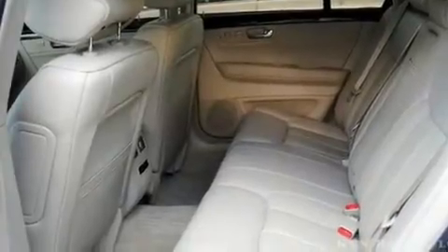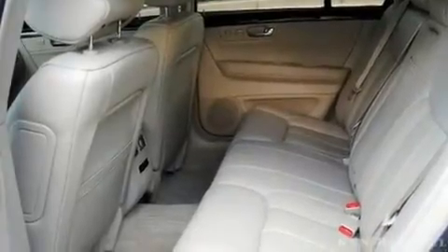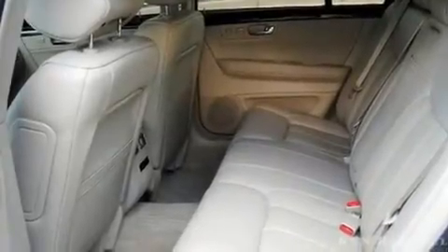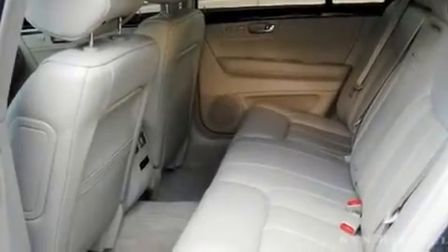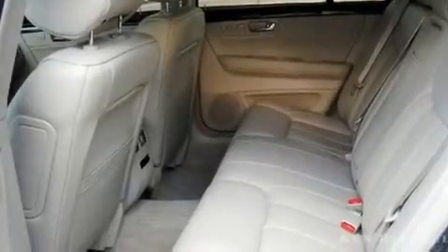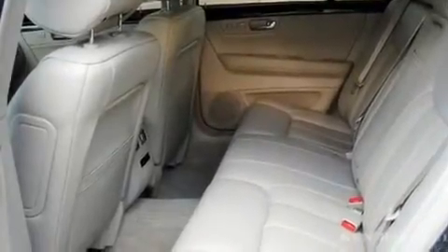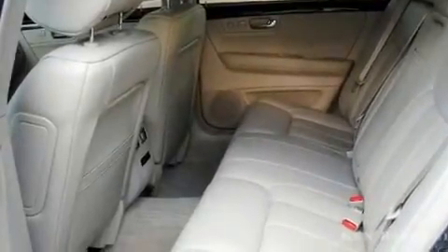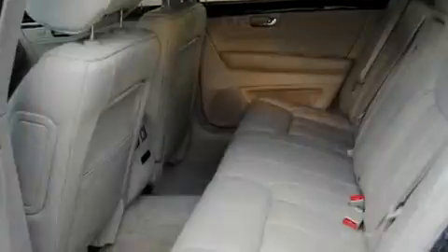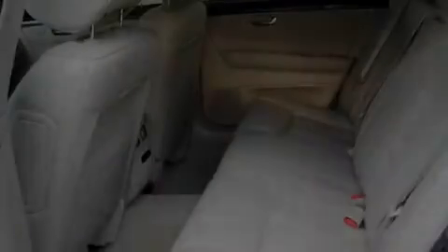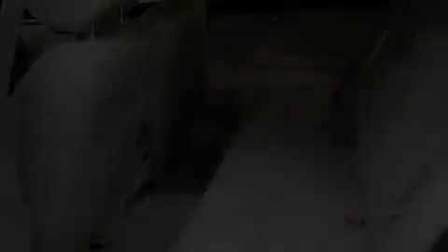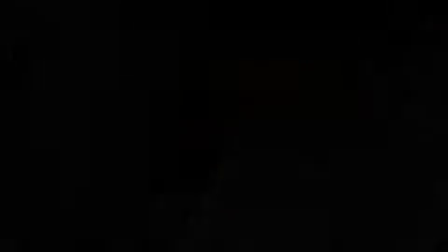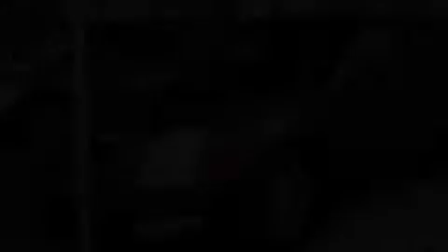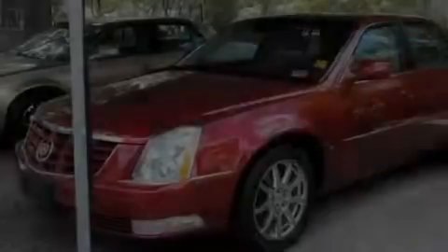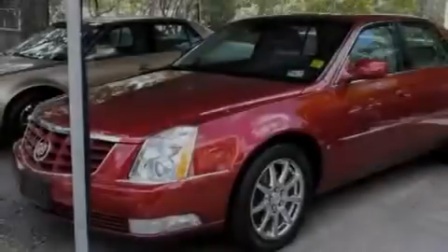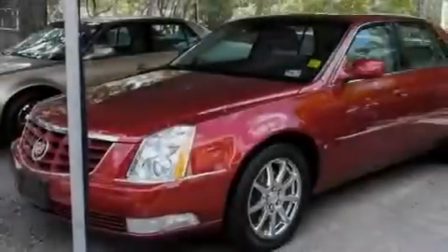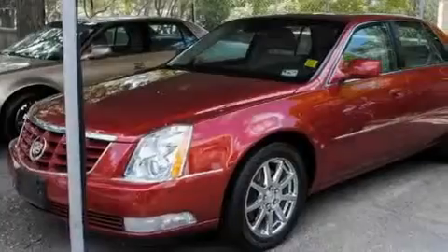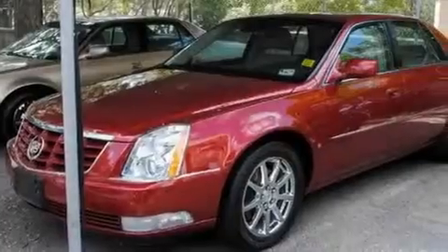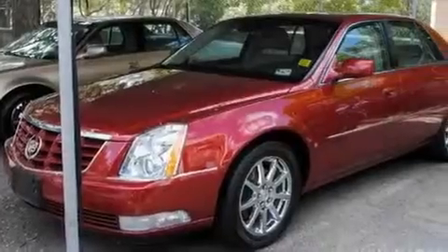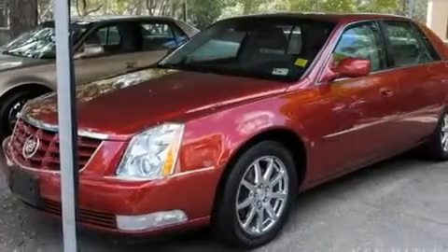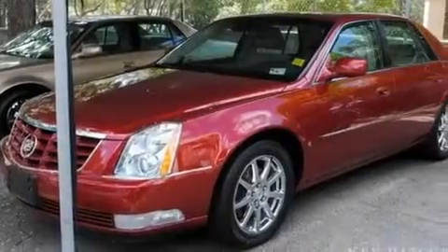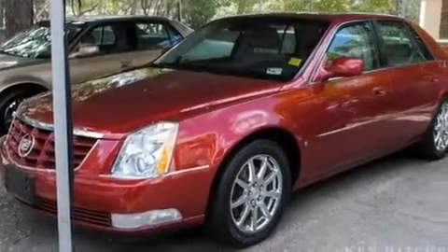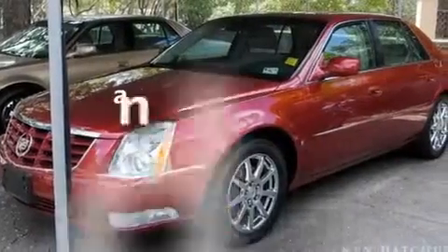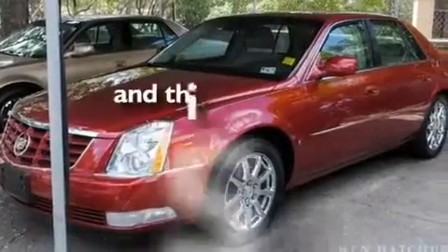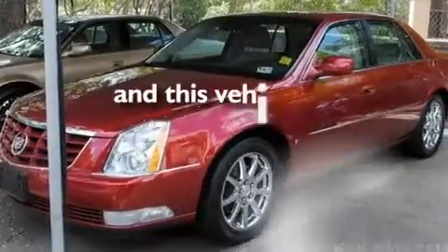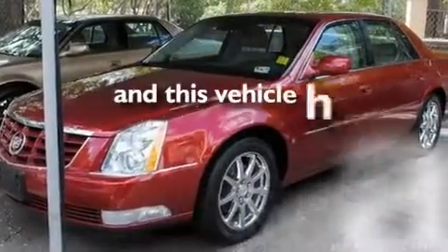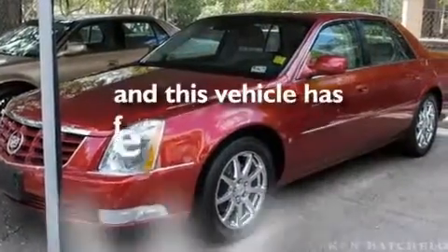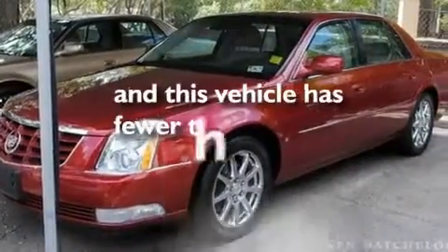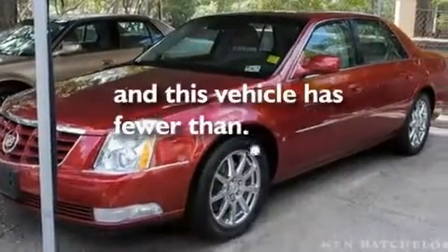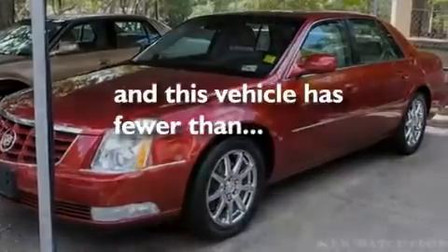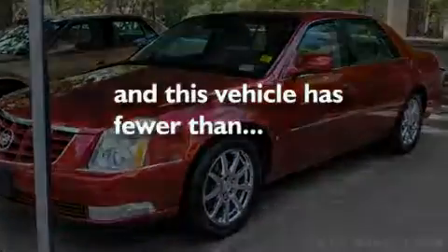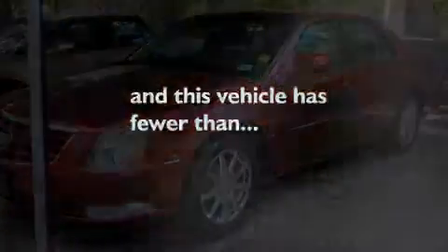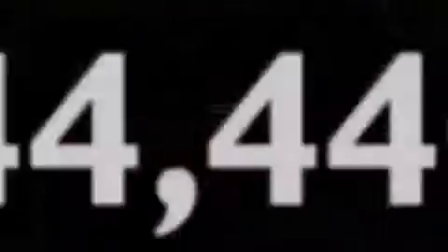Fog lamps, a low tire pressure indicator, a remote start feature, and this vehicle has fewer than 45,000 miles on the odometer.